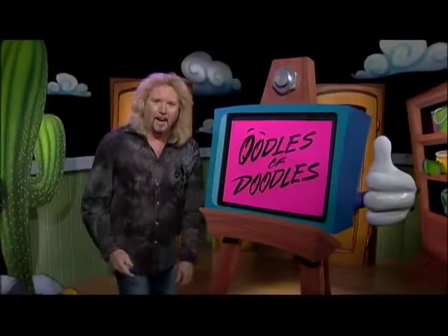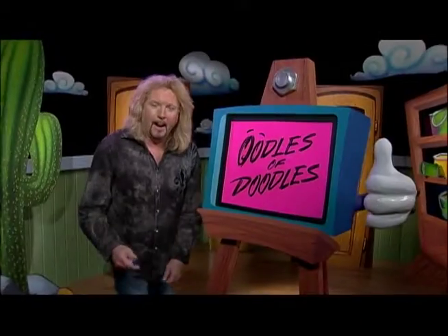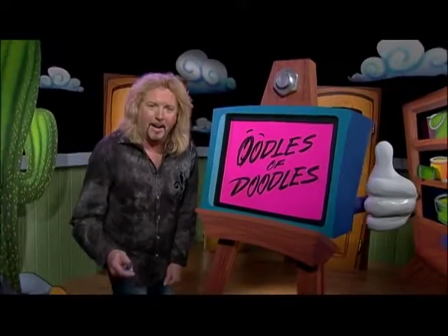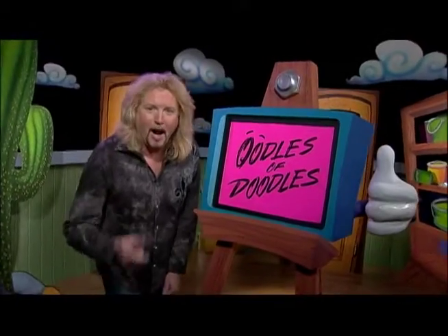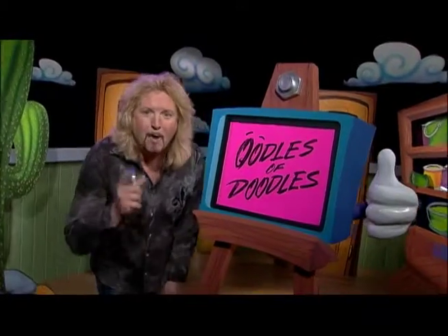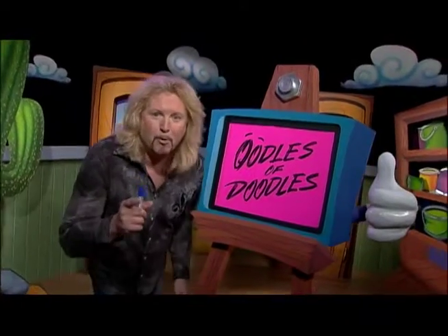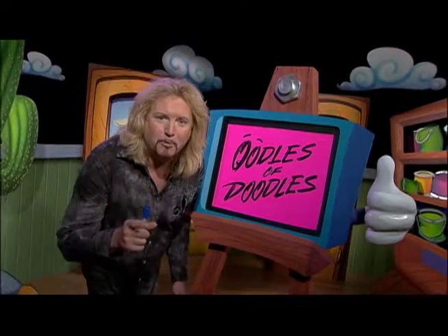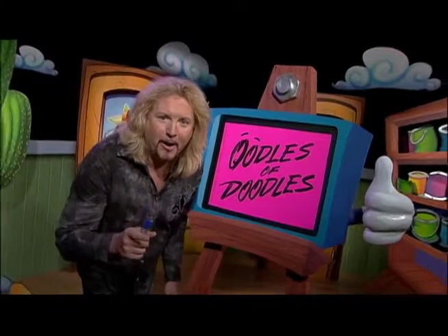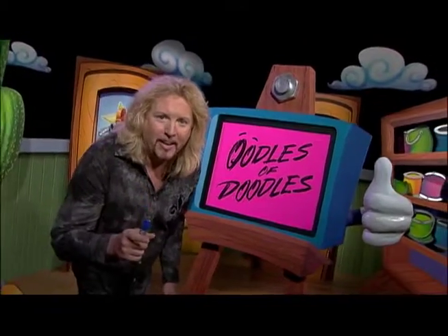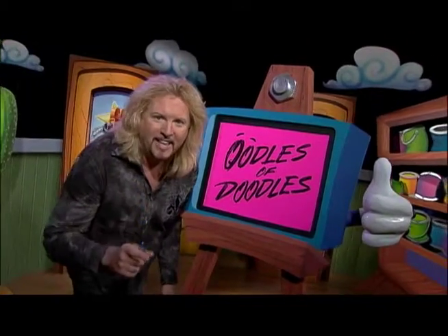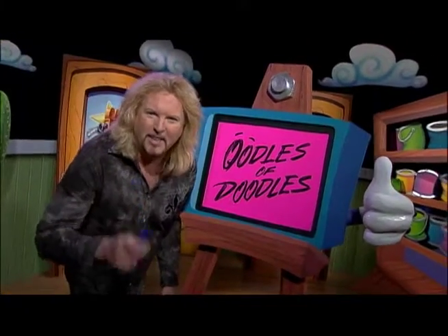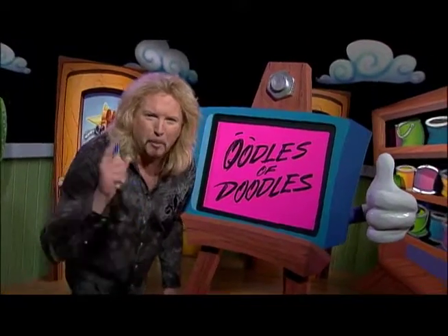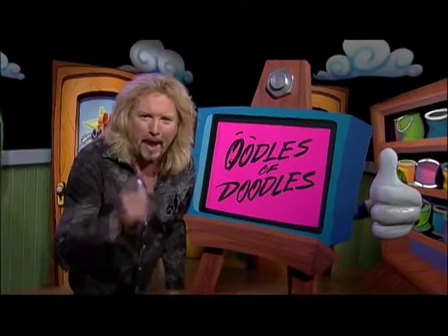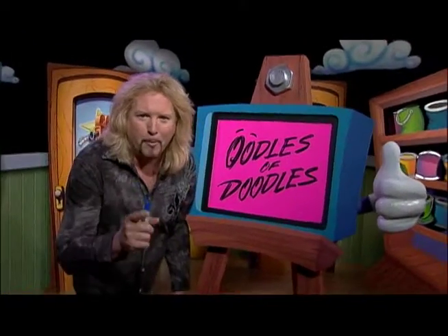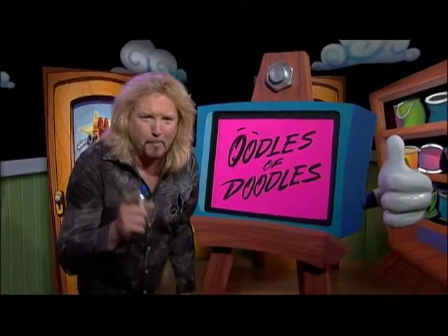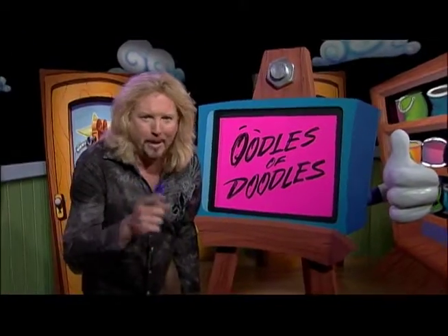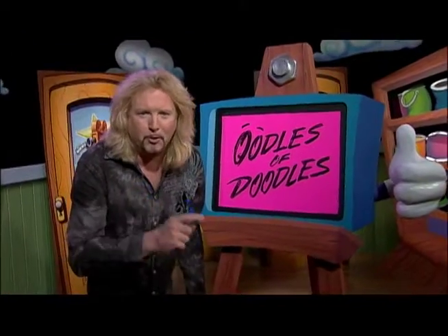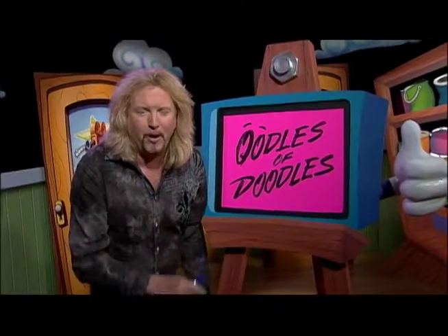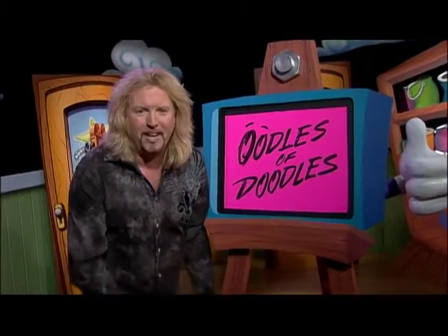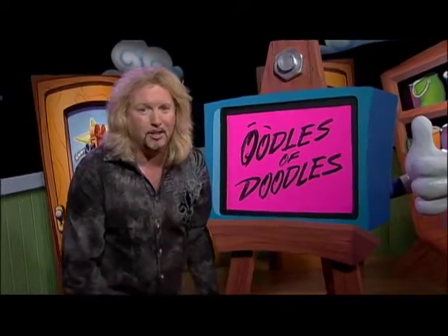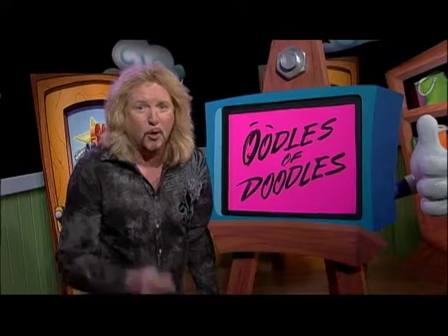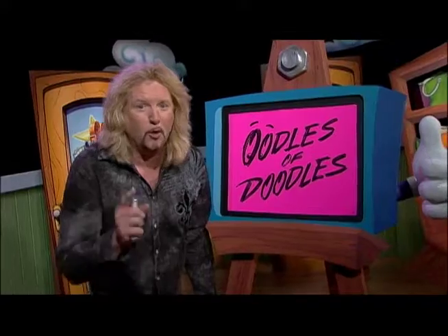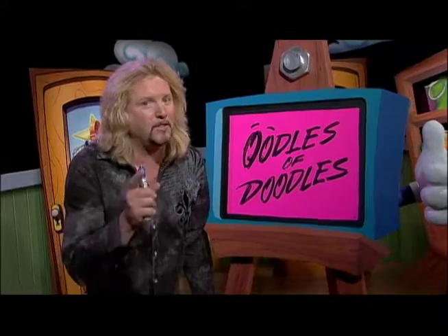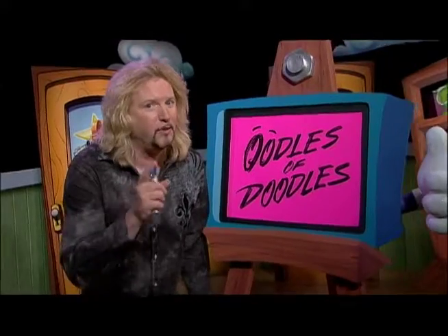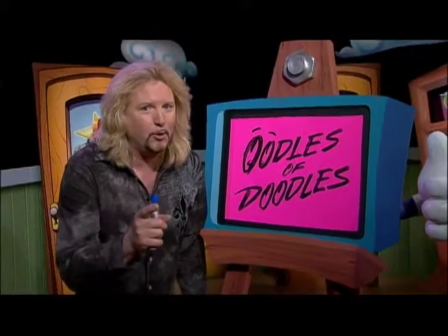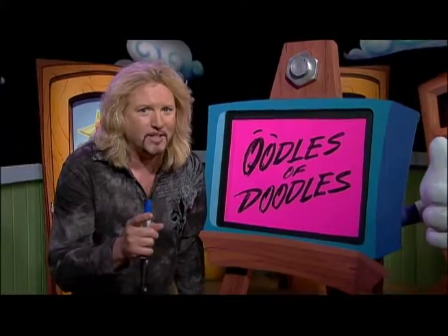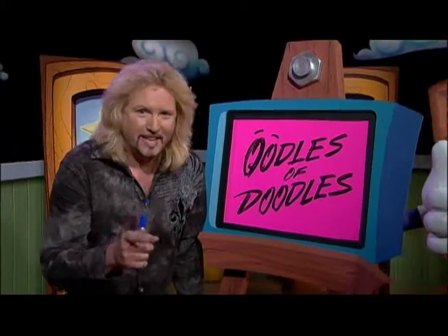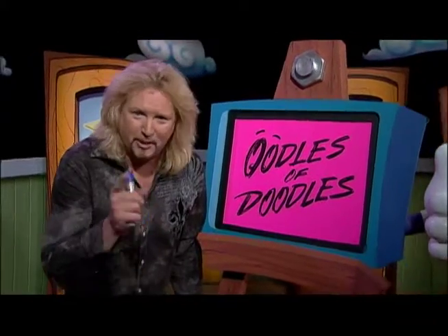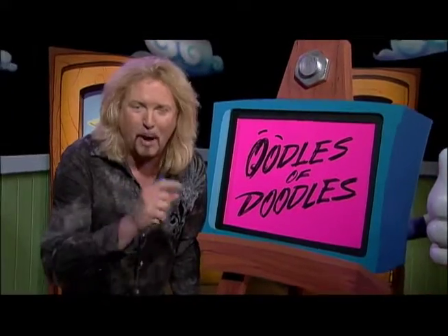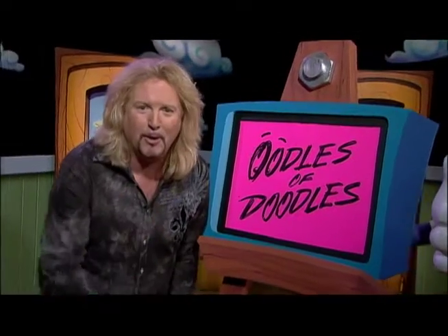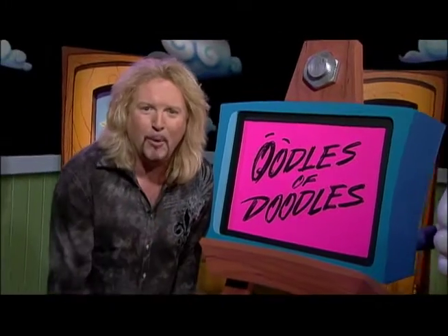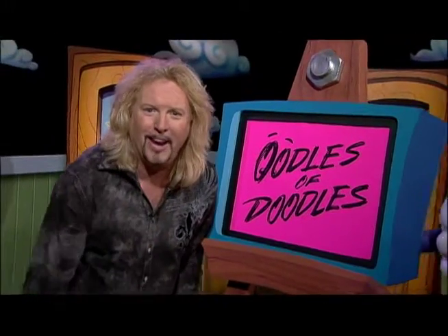Hi, I'm Bruce Barry. Get your paper and pencils ready because Oodles of Doodles is coming your way.